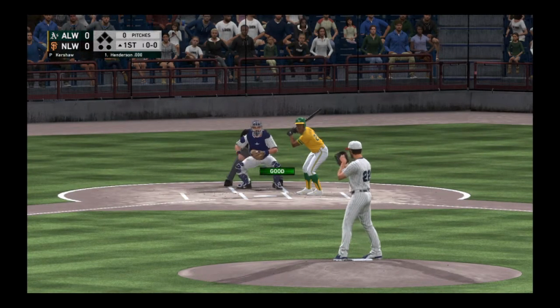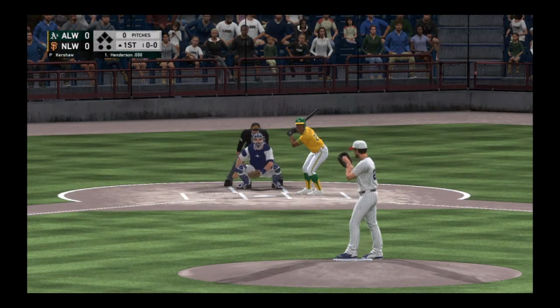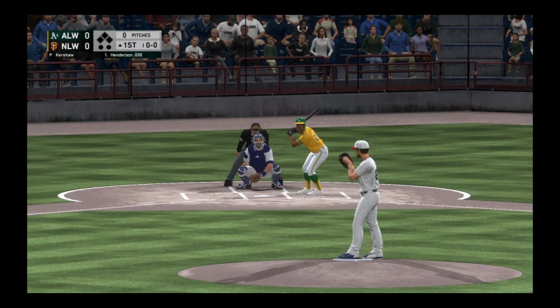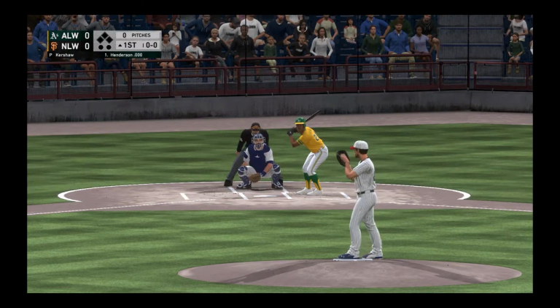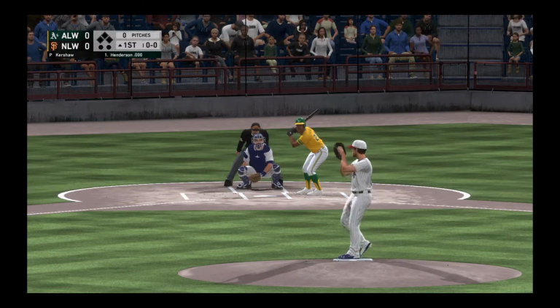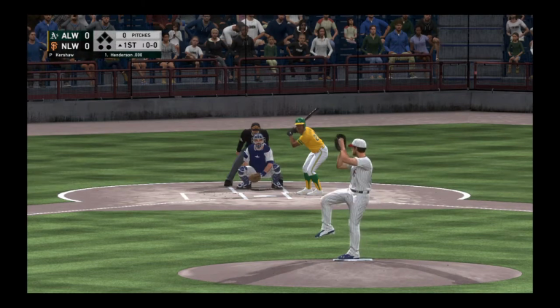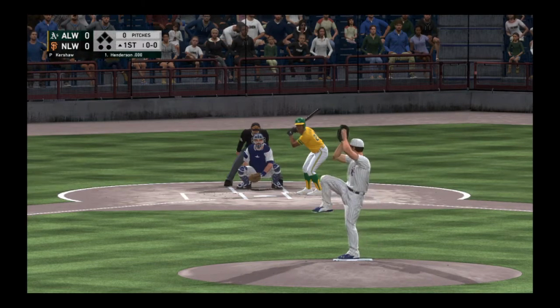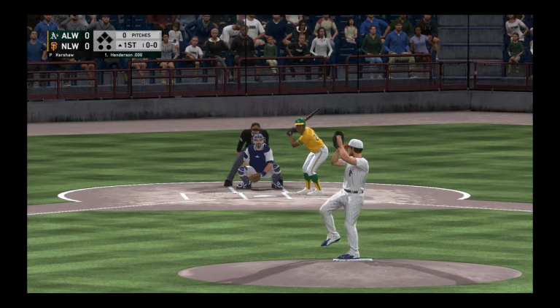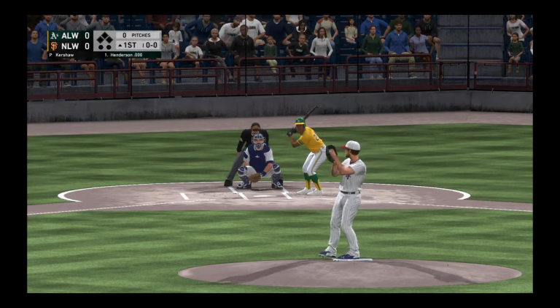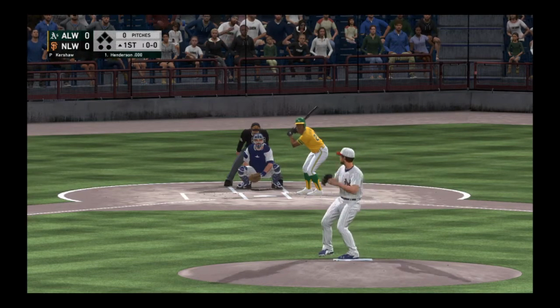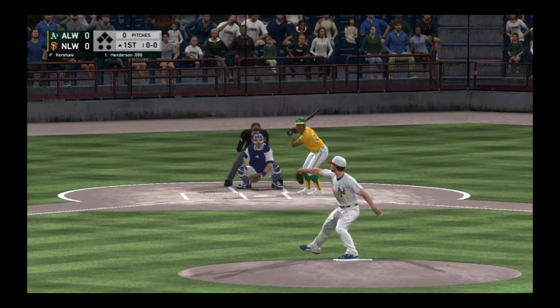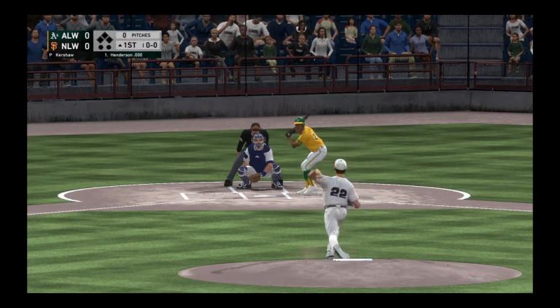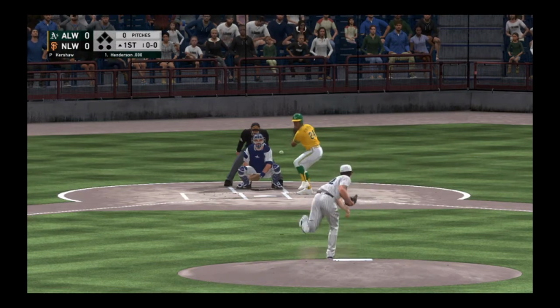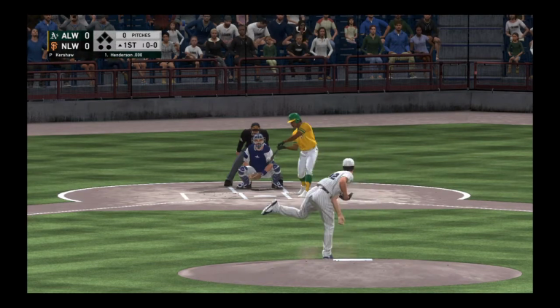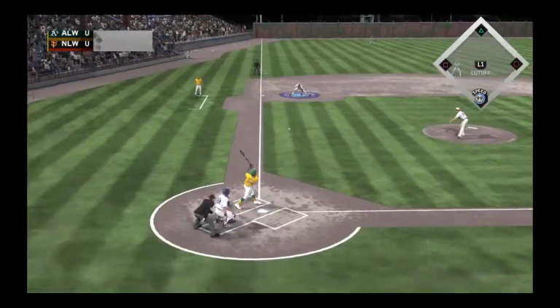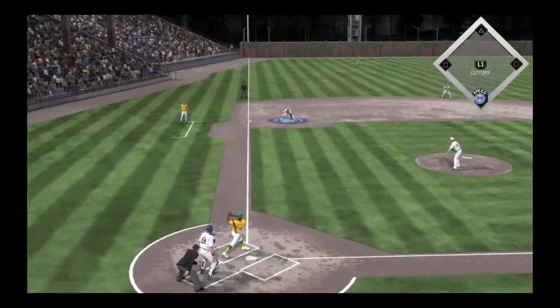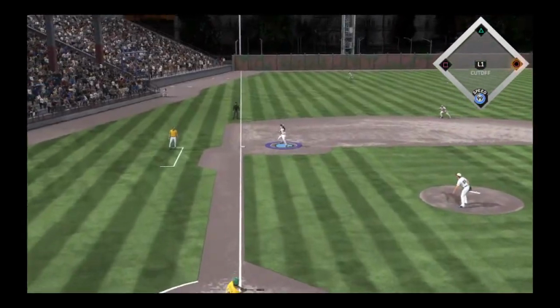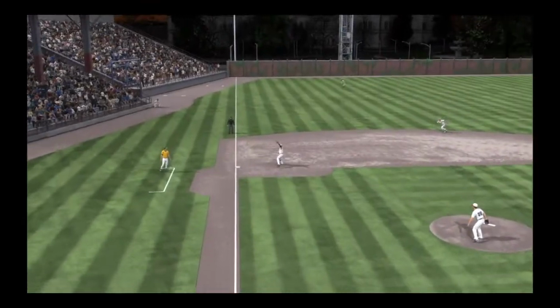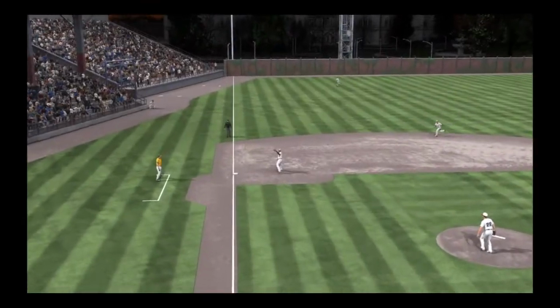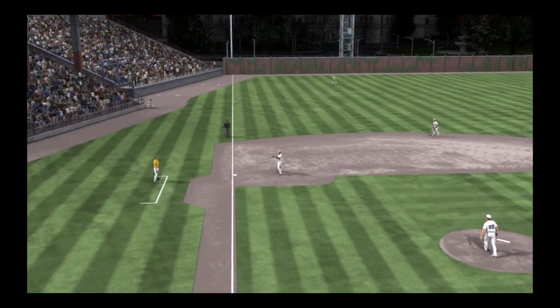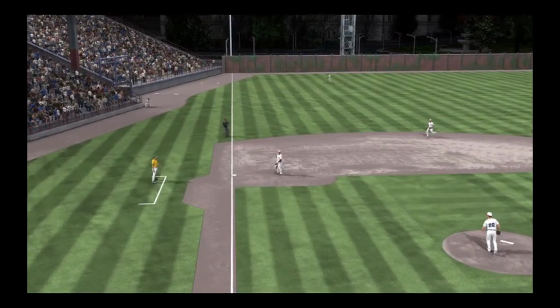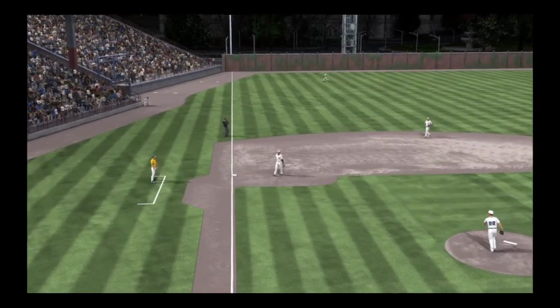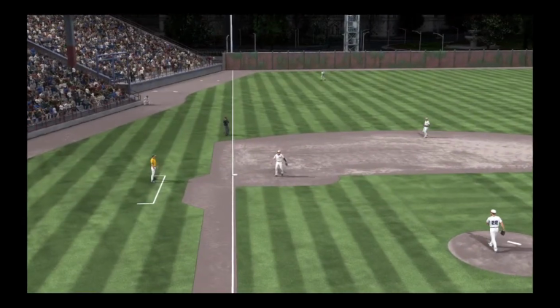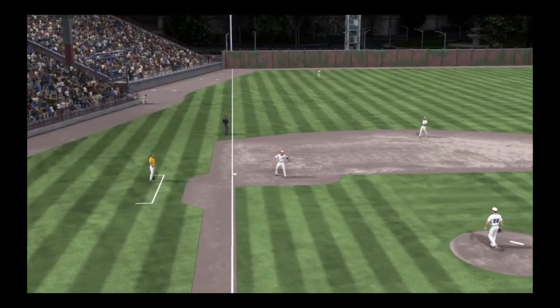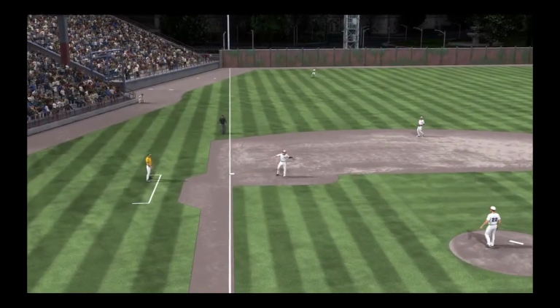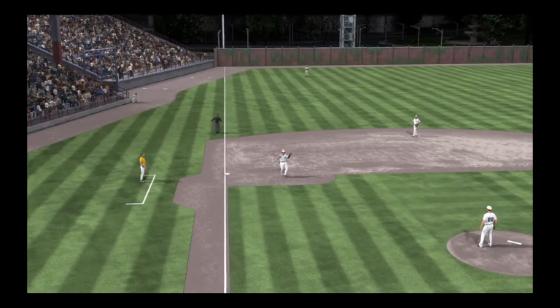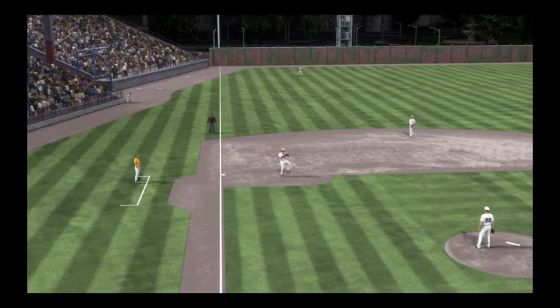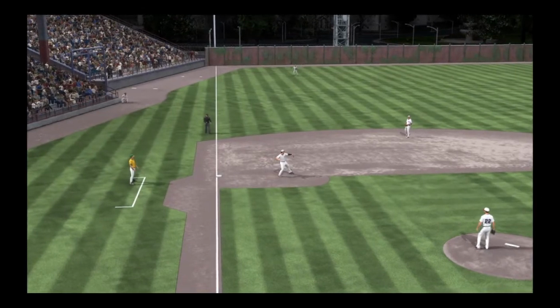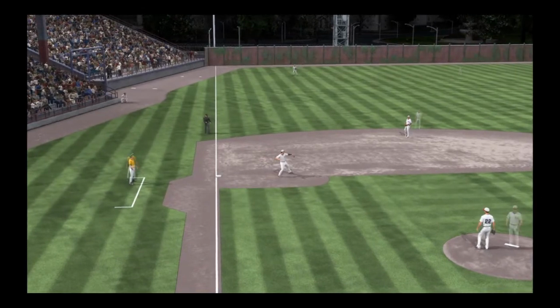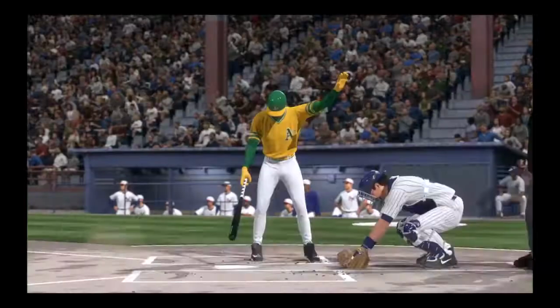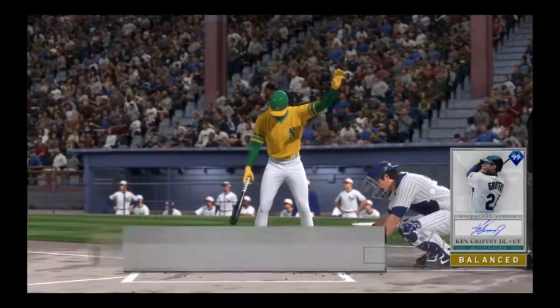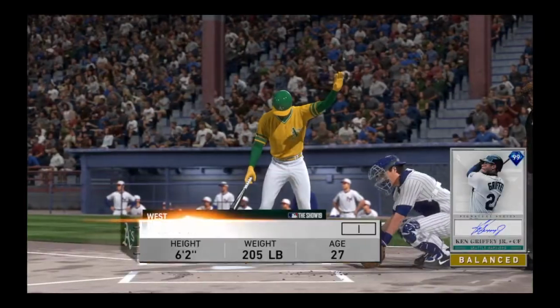Ready with the first pitch, here it comes. Hot shot to third and handled for the first out.